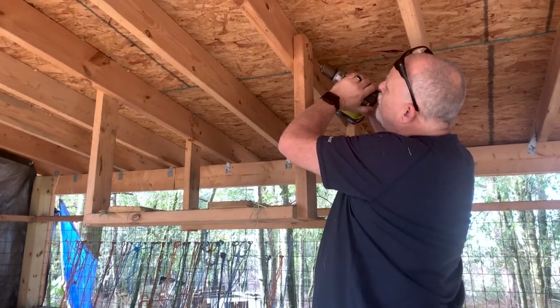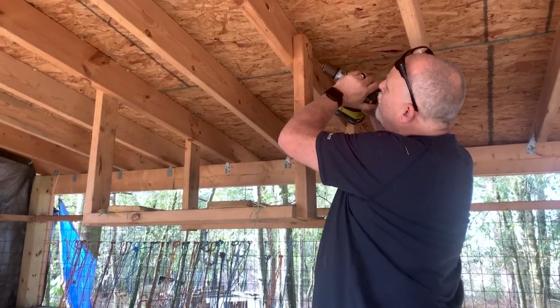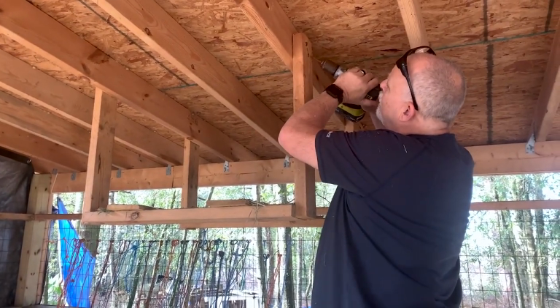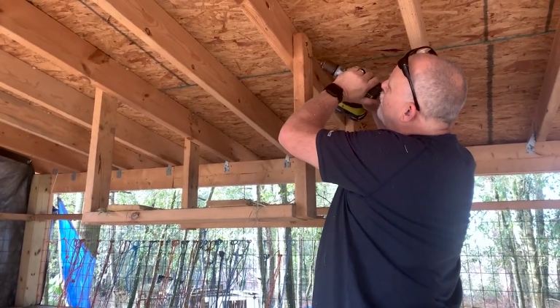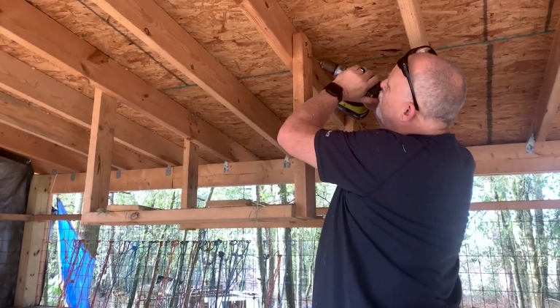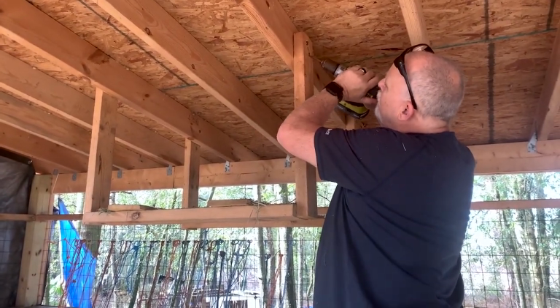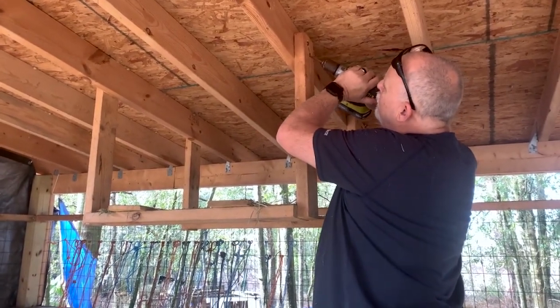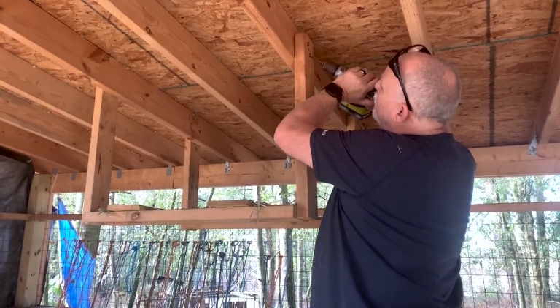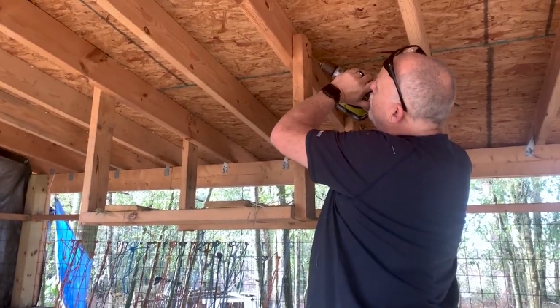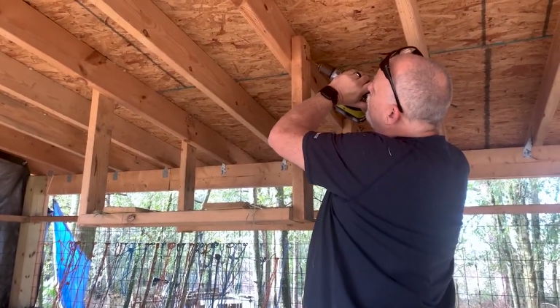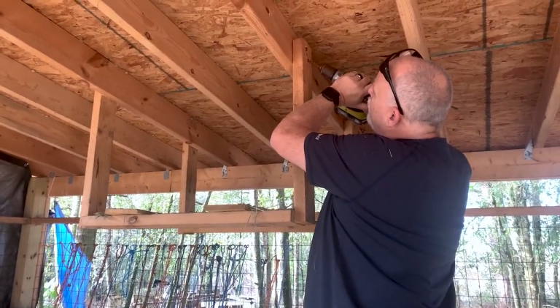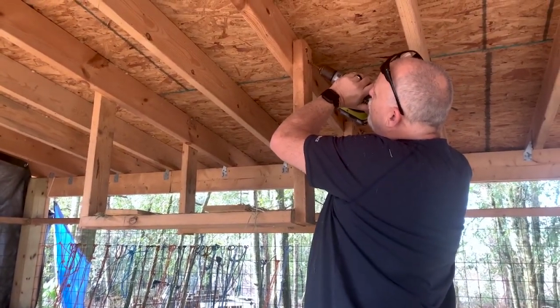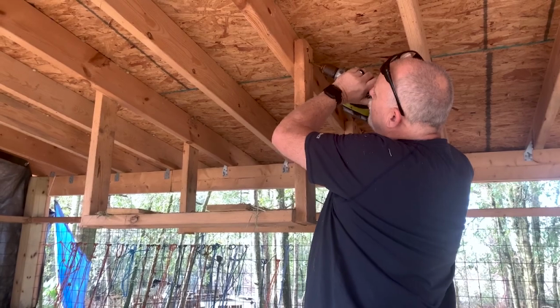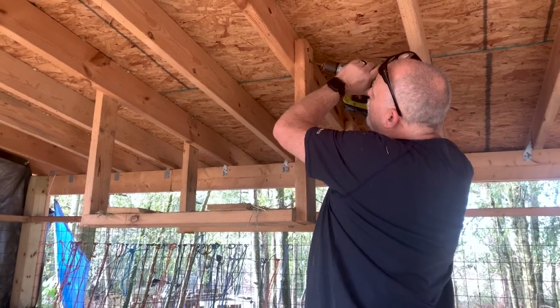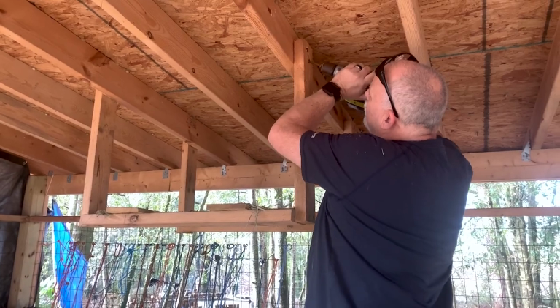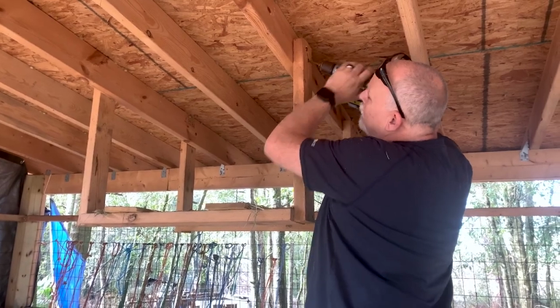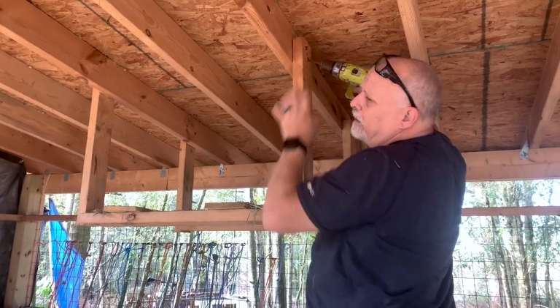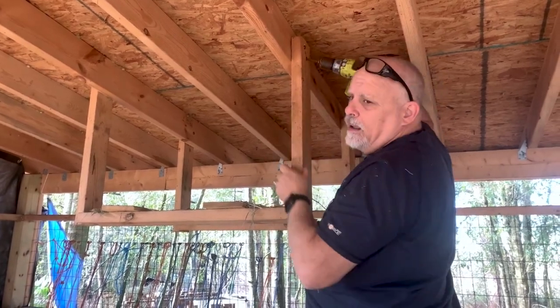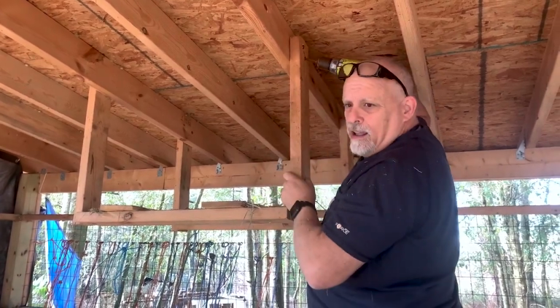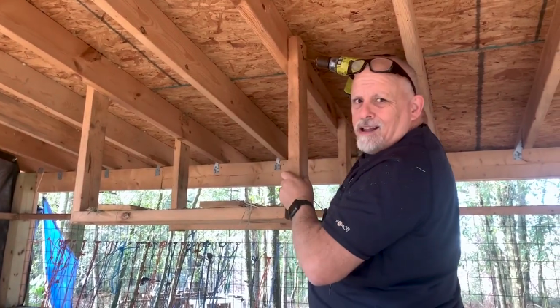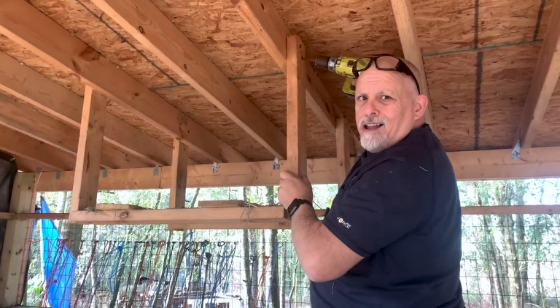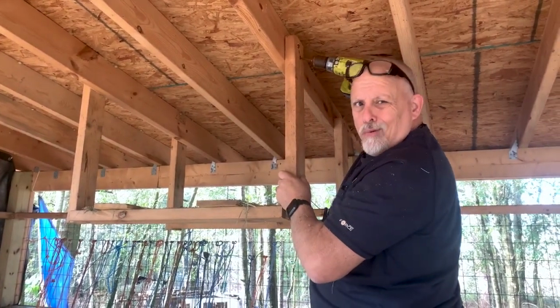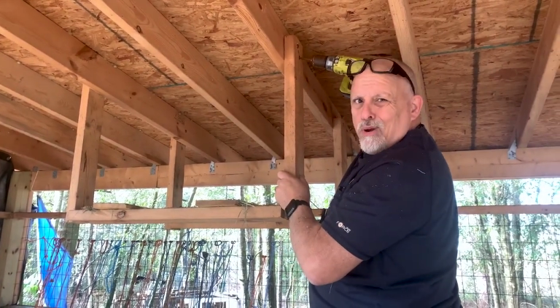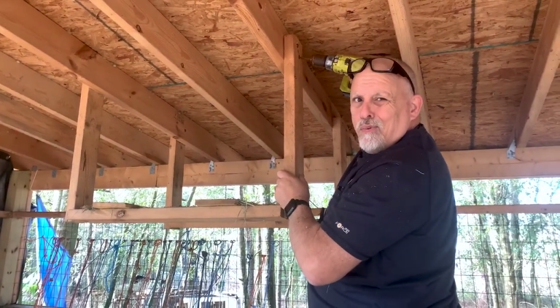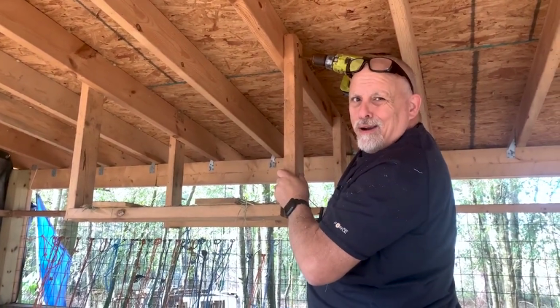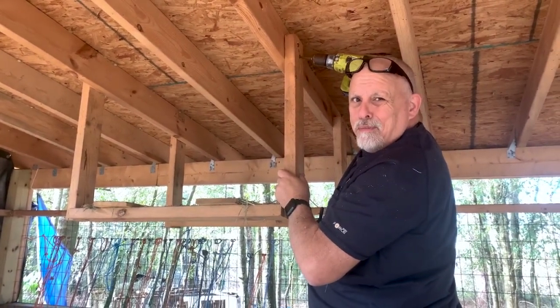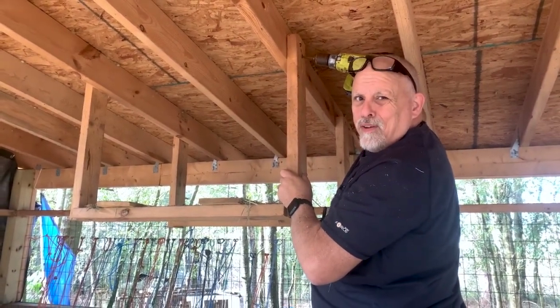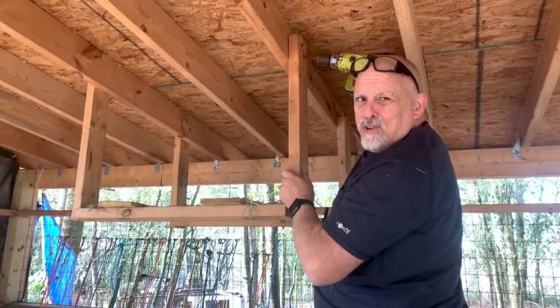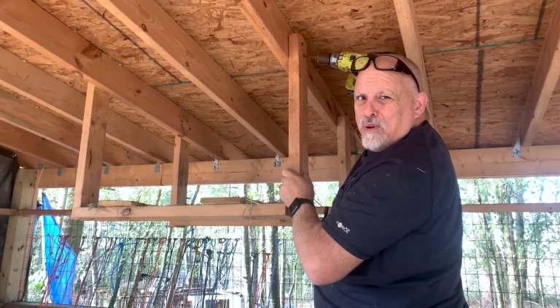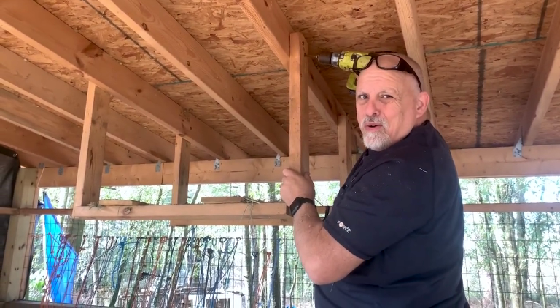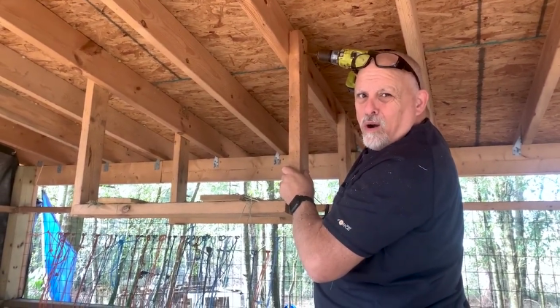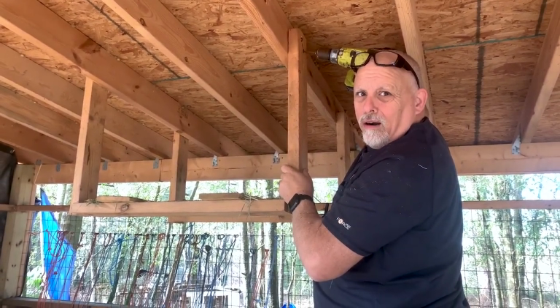Love, you should be wearing your safety glasses. I would wear them if I knew where they were.